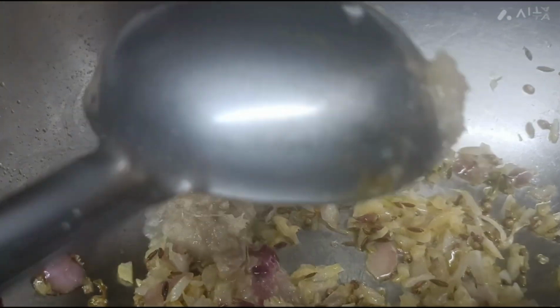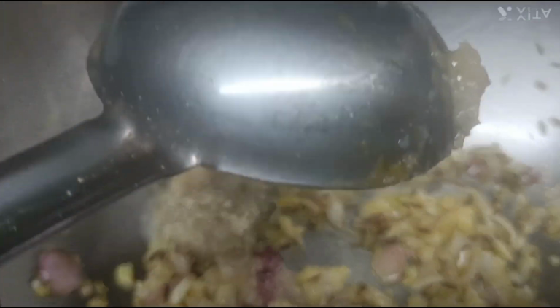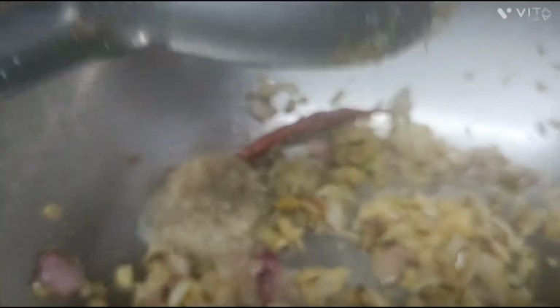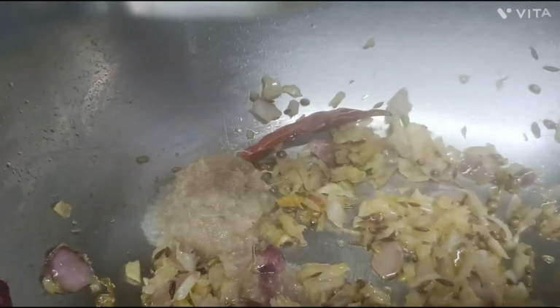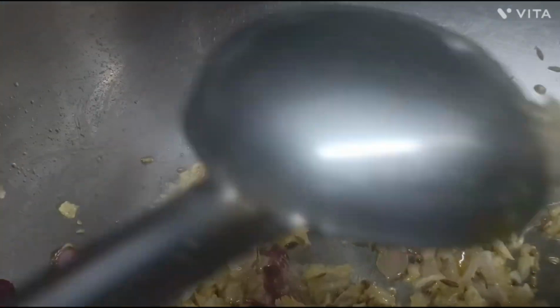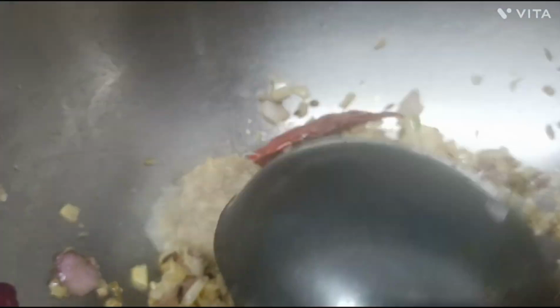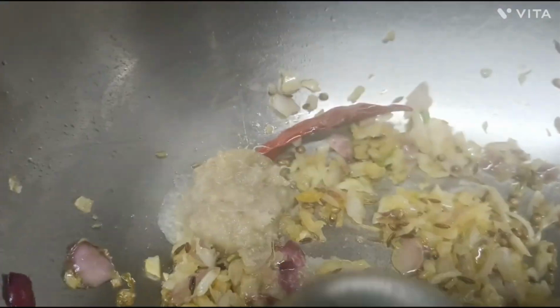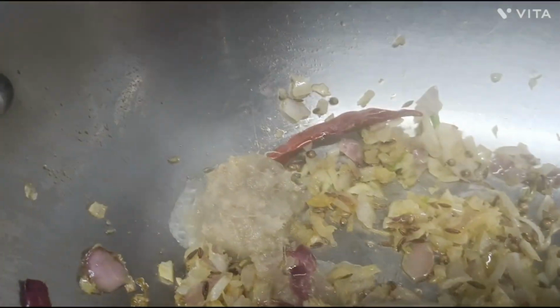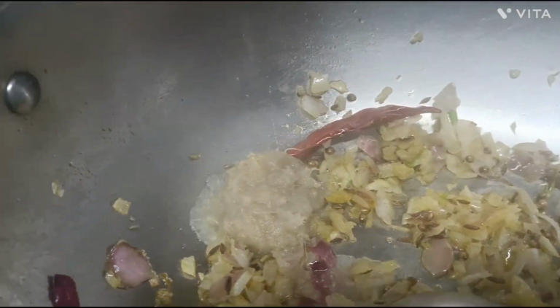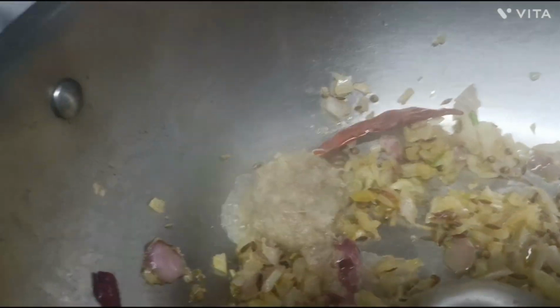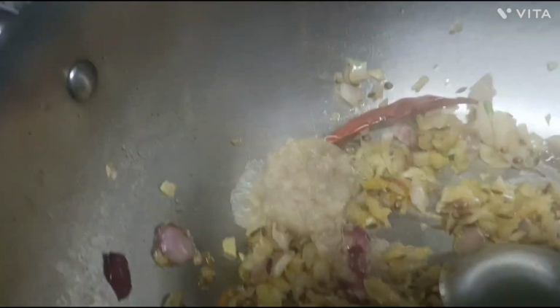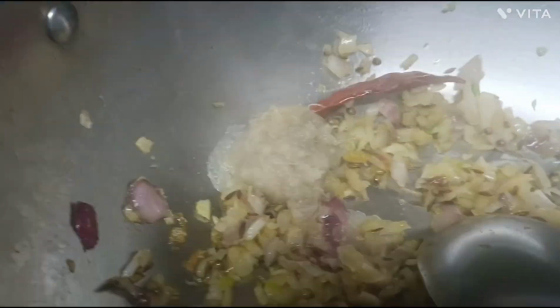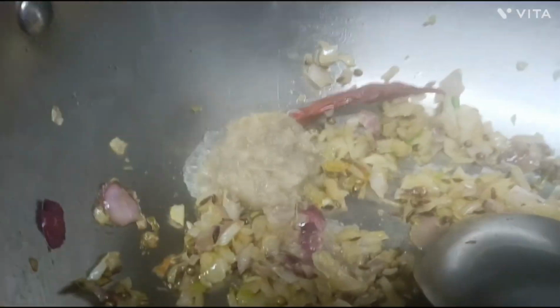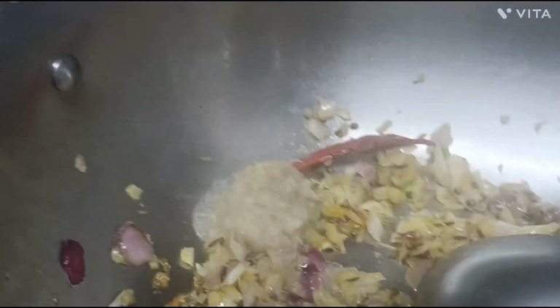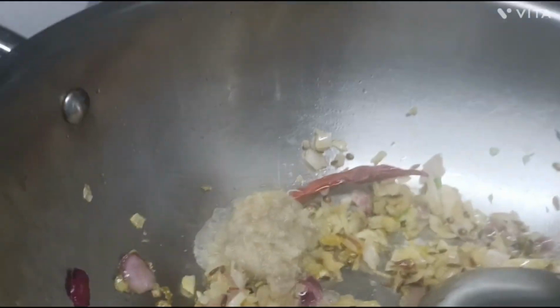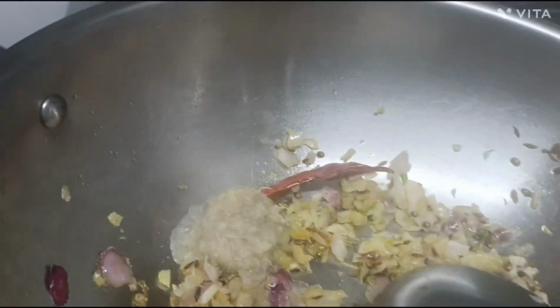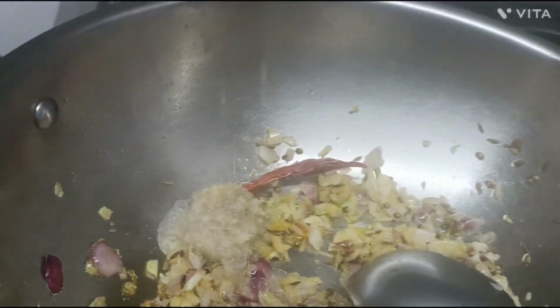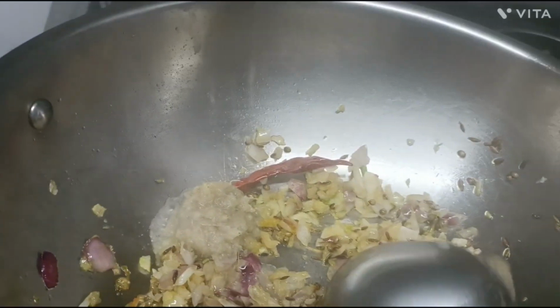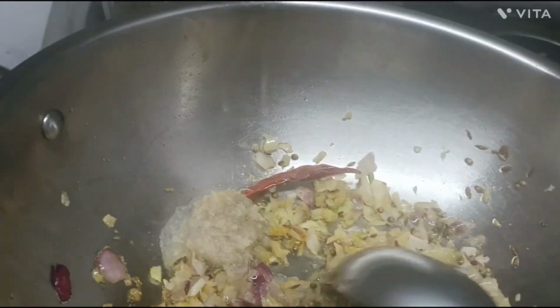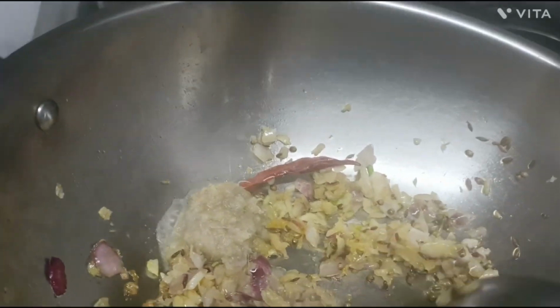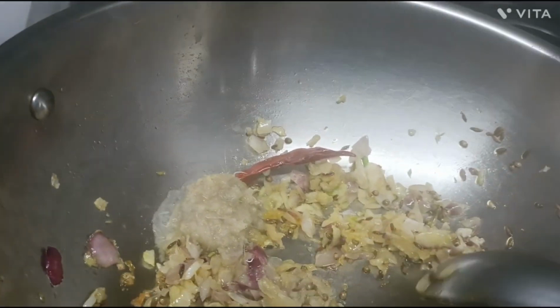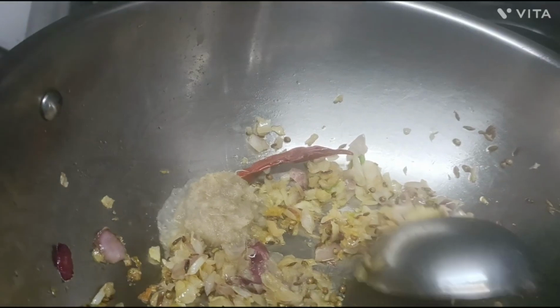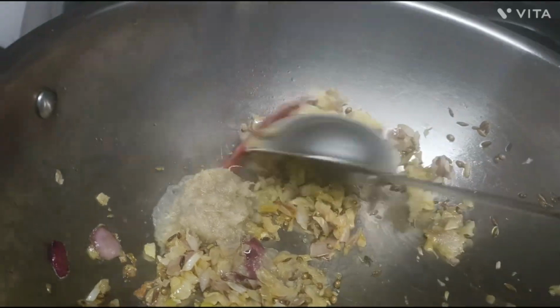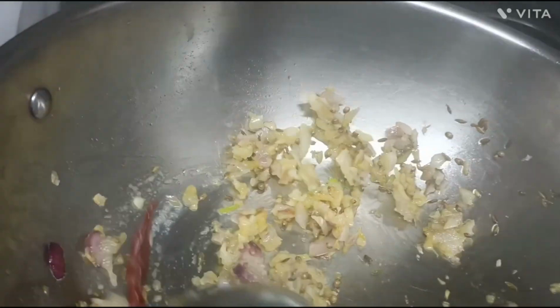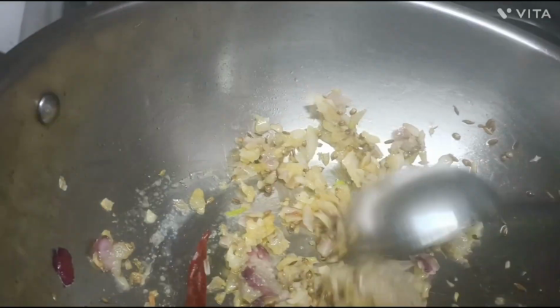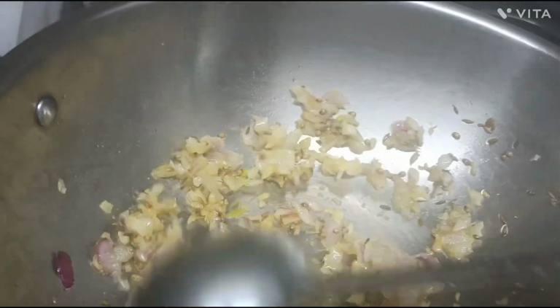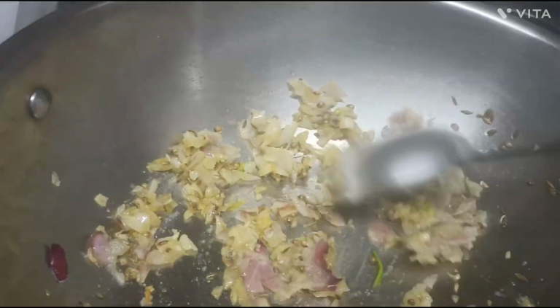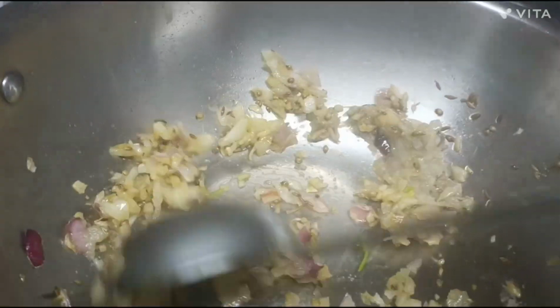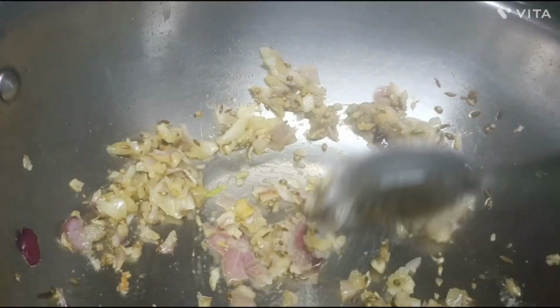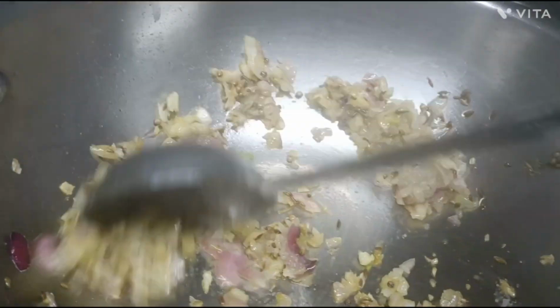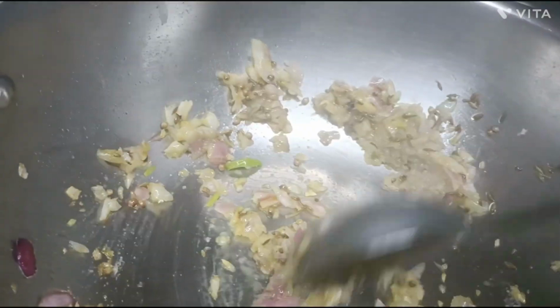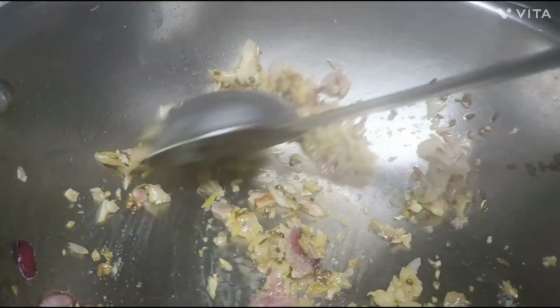I'm going to slice the dish from the middle. Now let's cook it again.